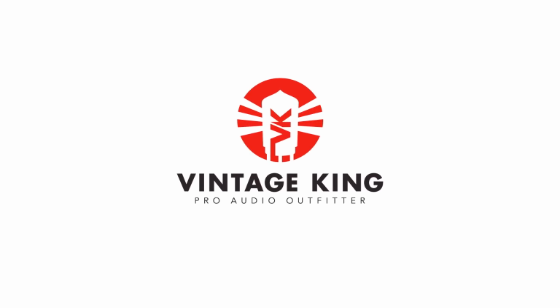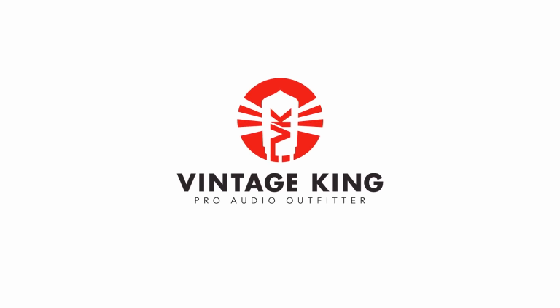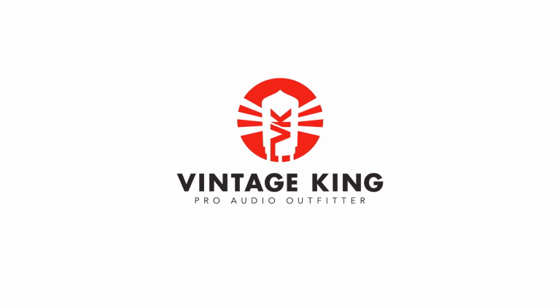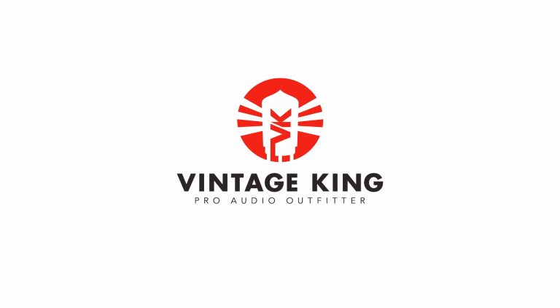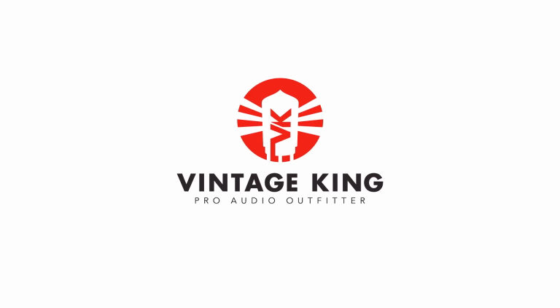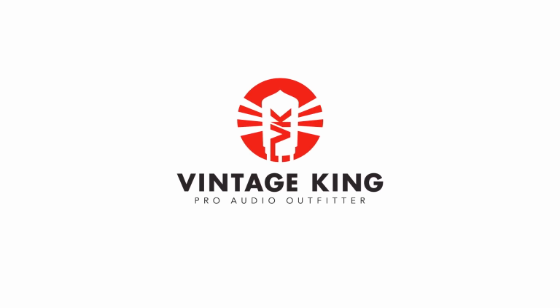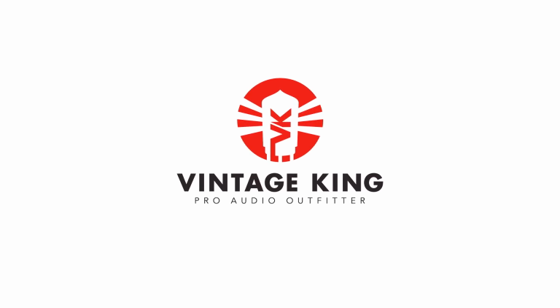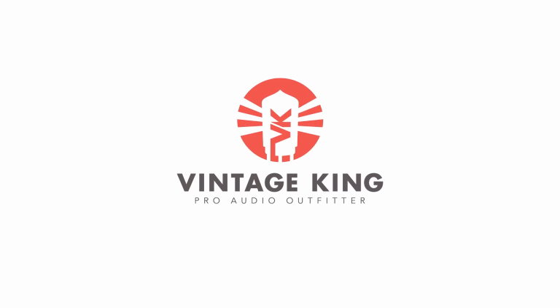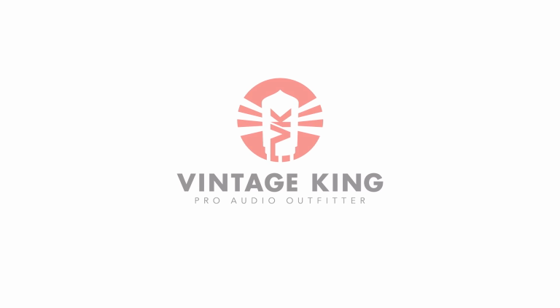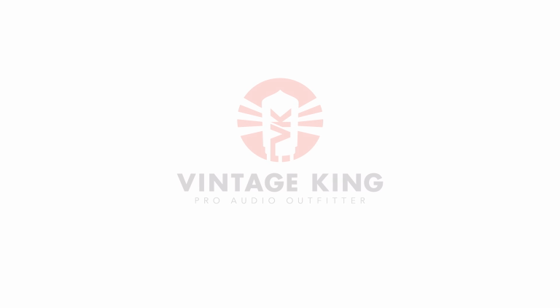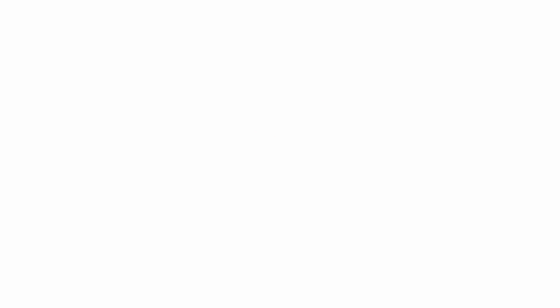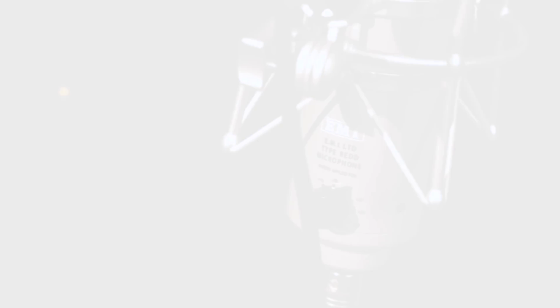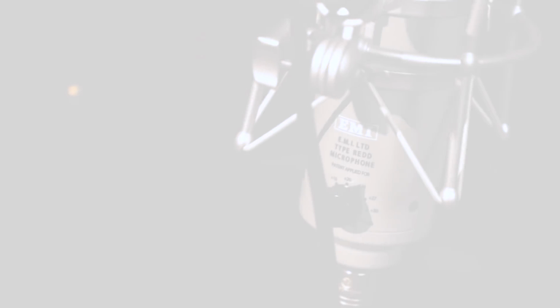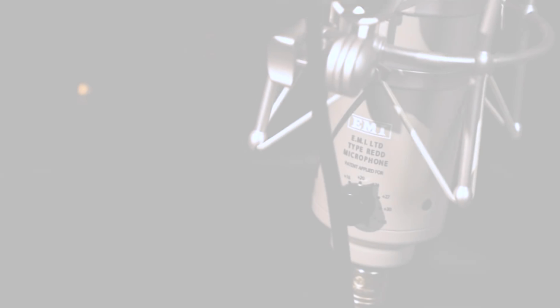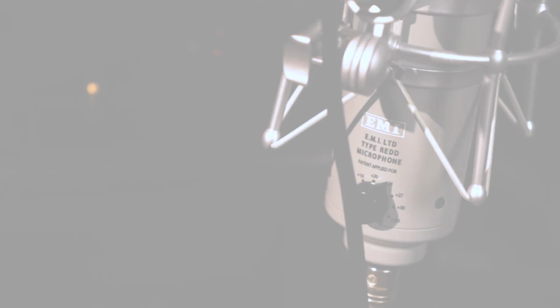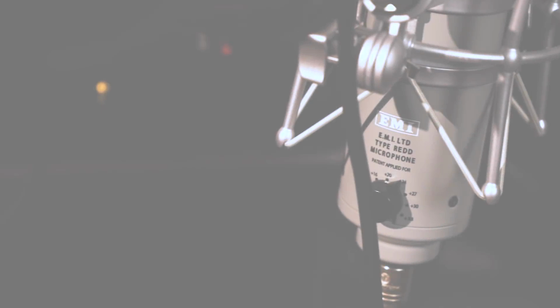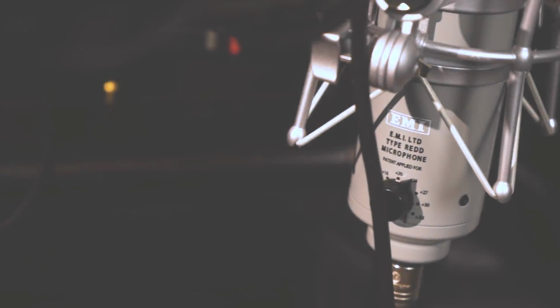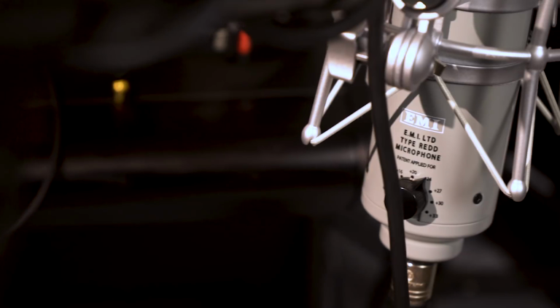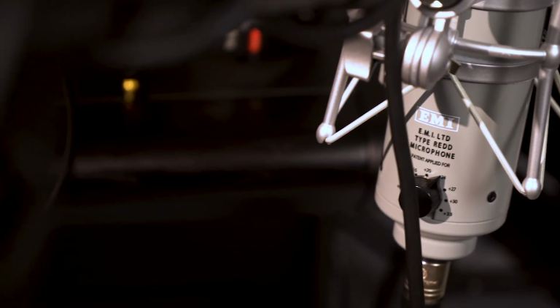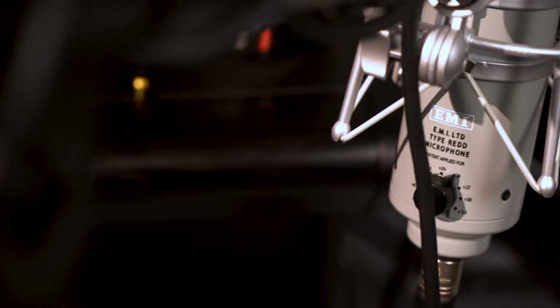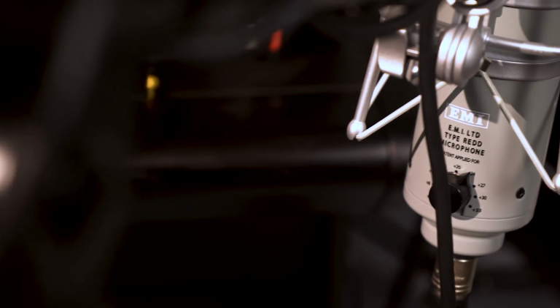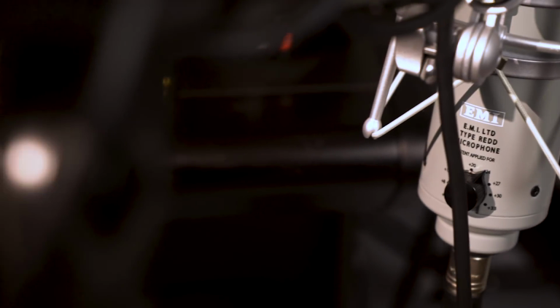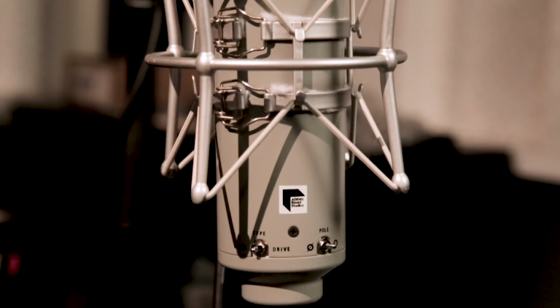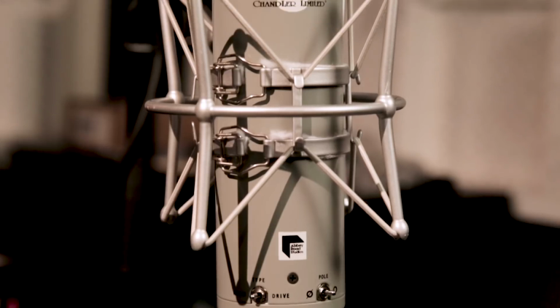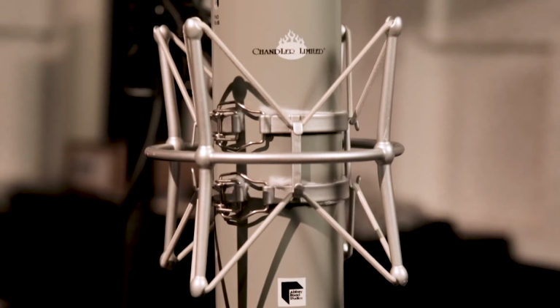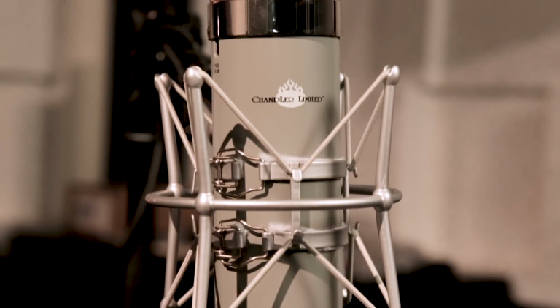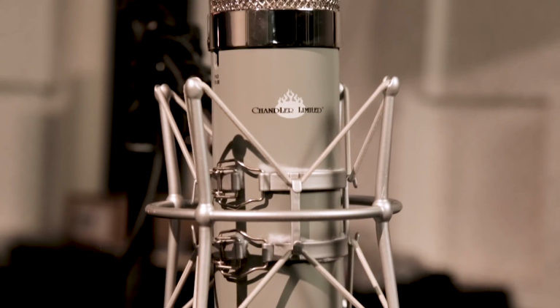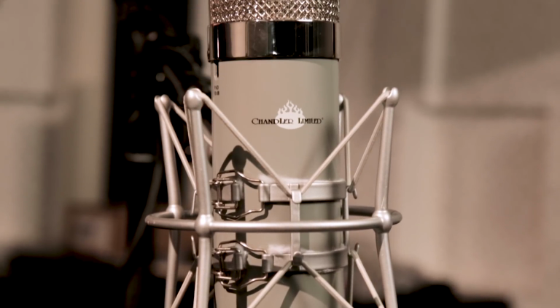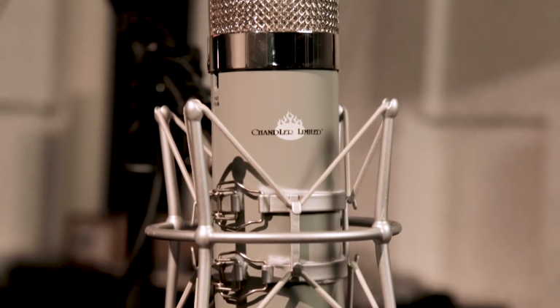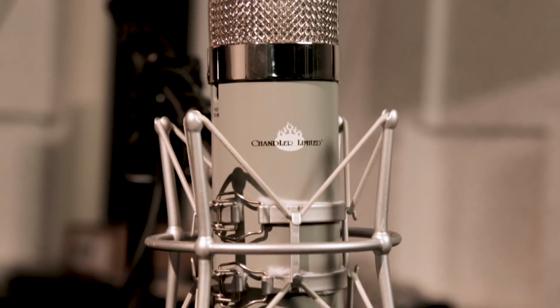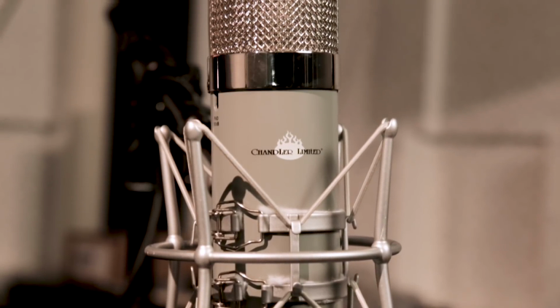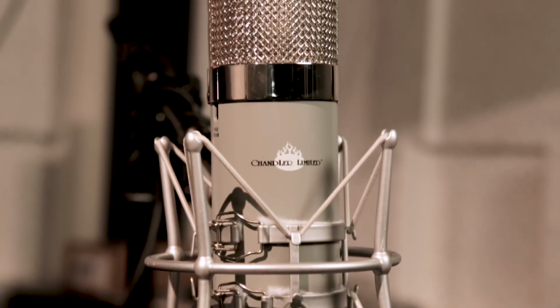For the first time in over half a century, there's a new EMI-badged microphone: the Chandler Limited RED.